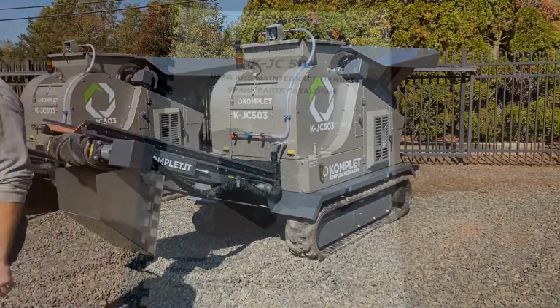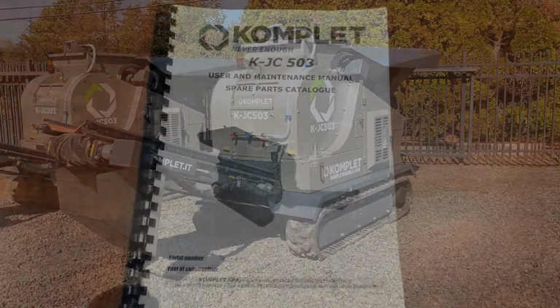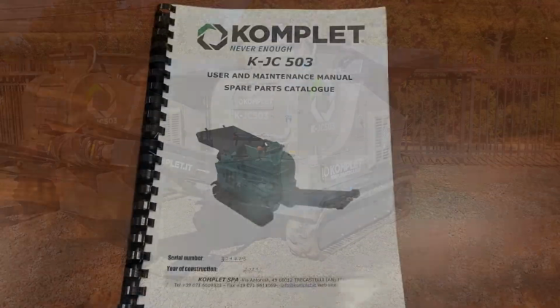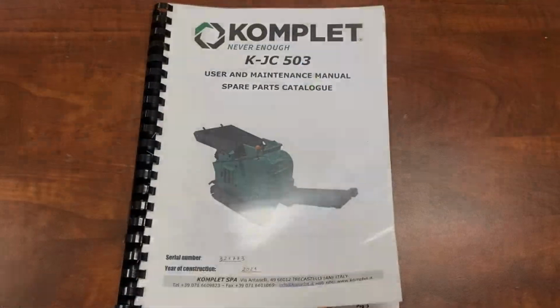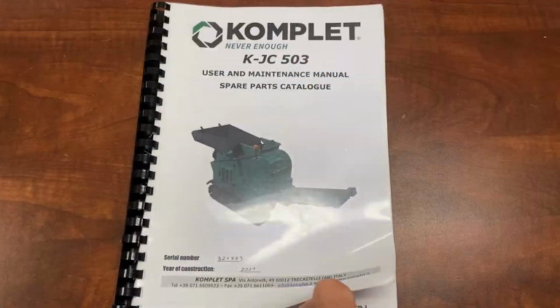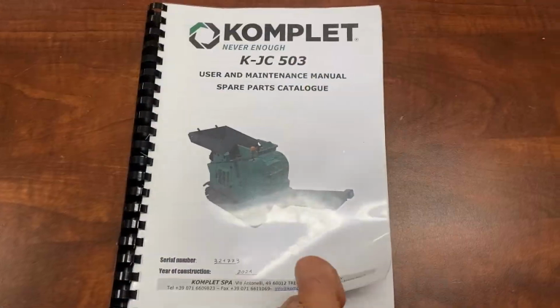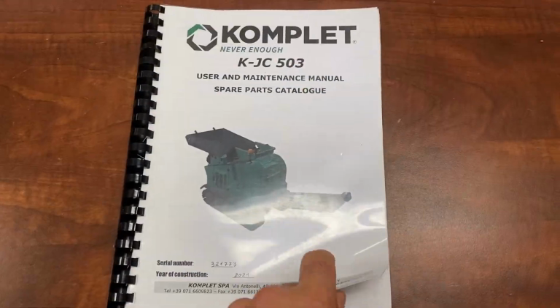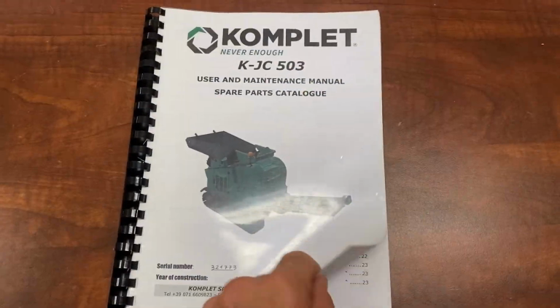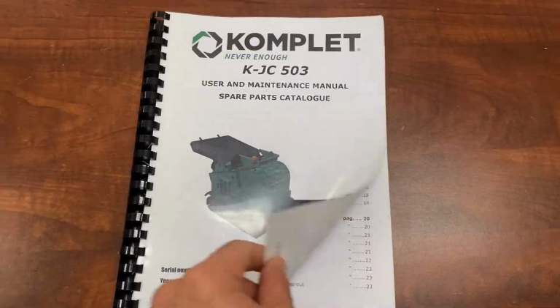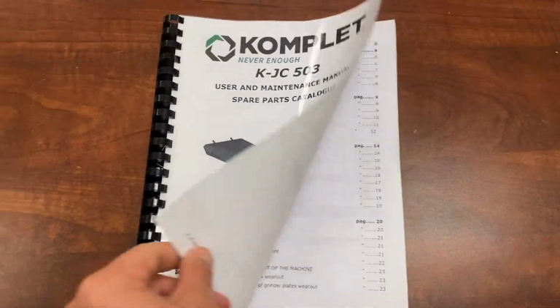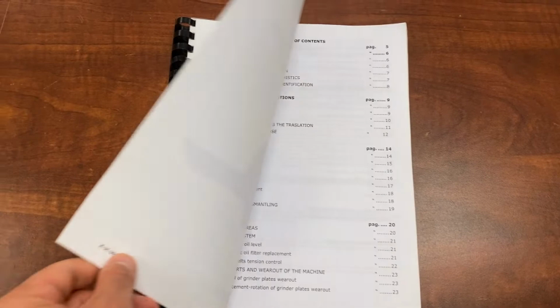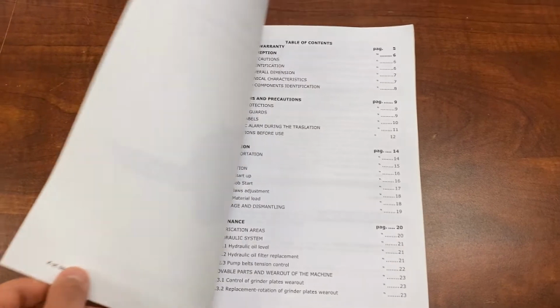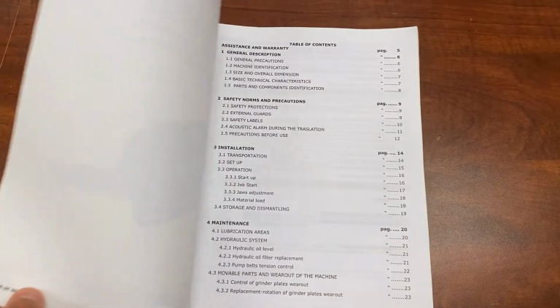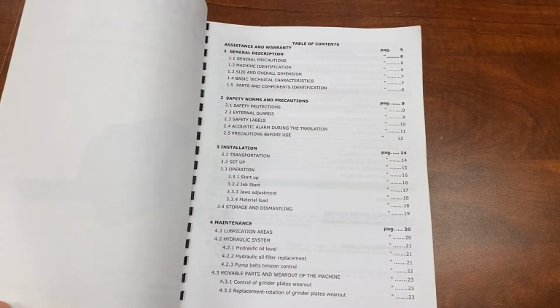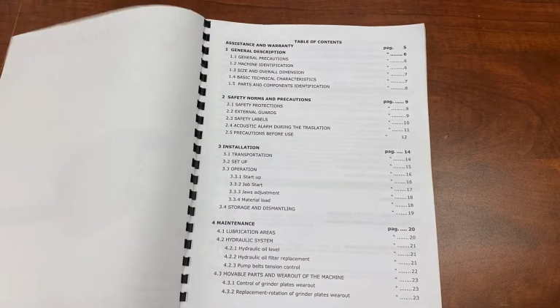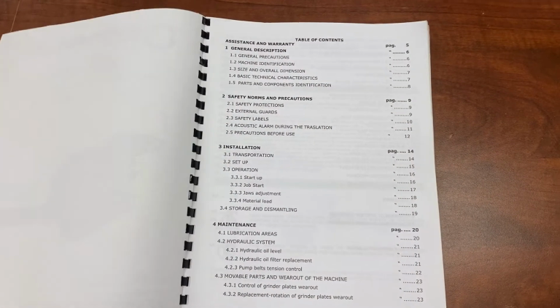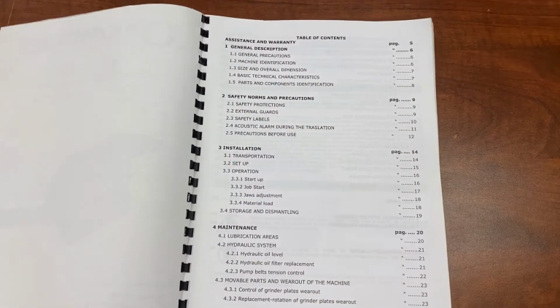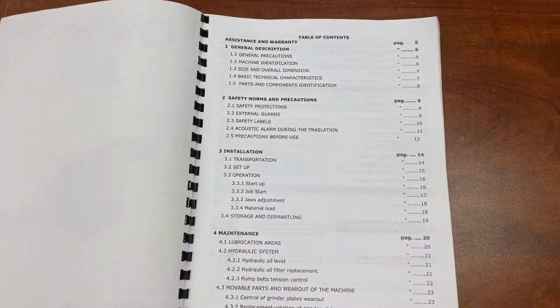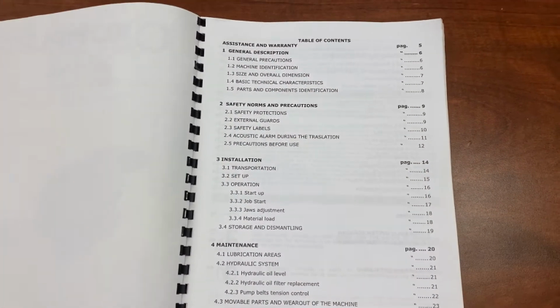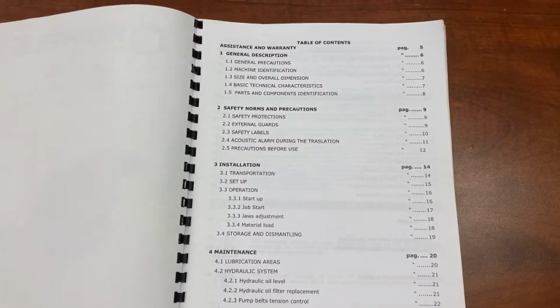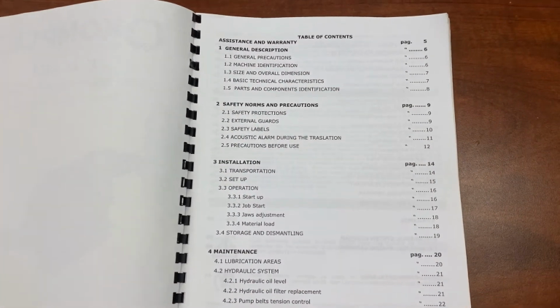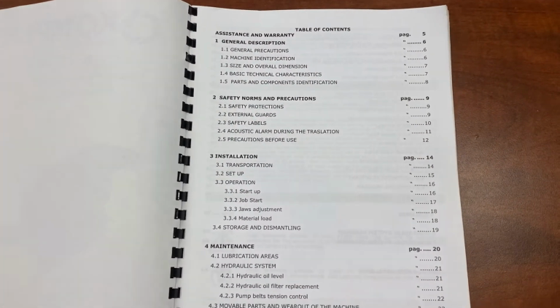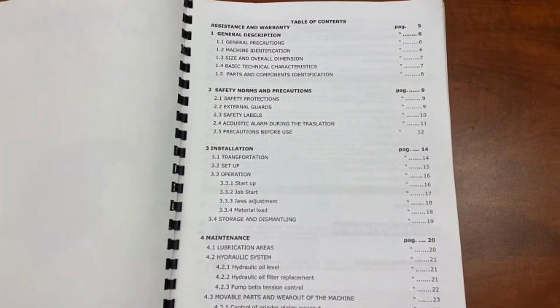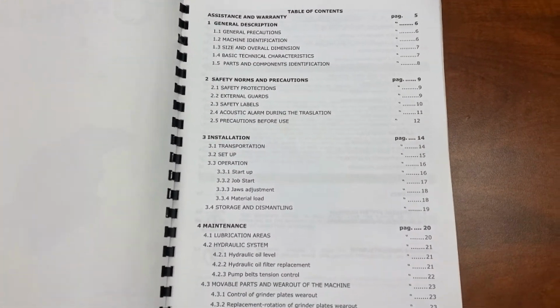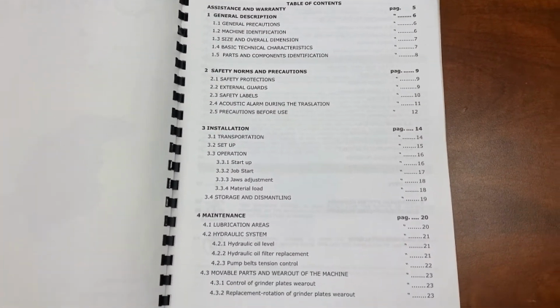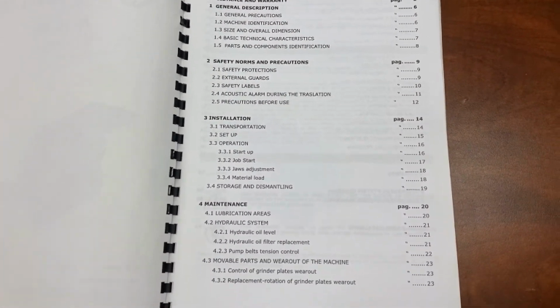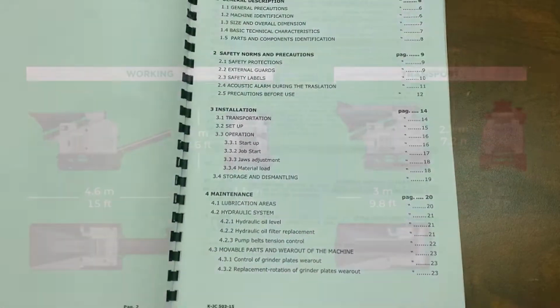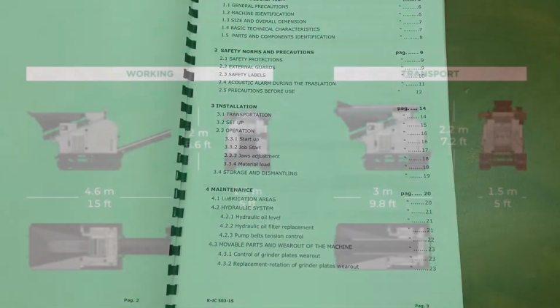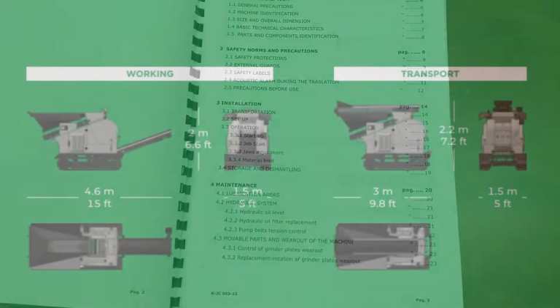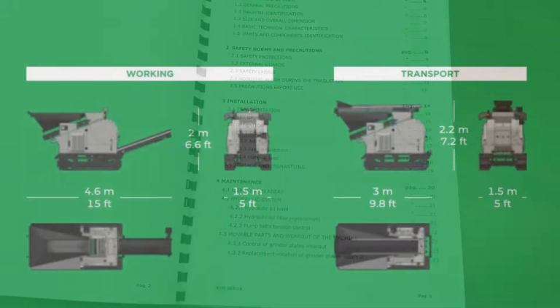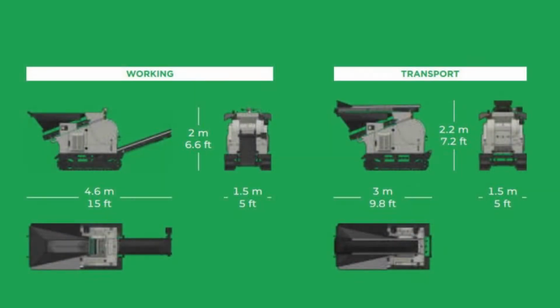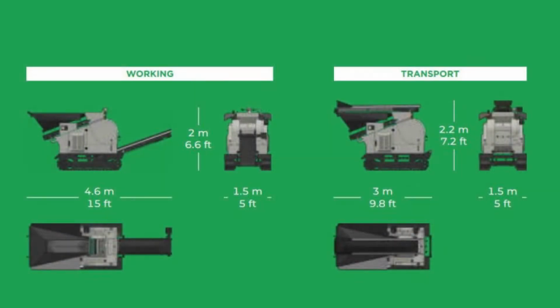Please review and follow all safety and maintenance procedures outlined in the user's manual prior to operating any Komplet machinery.